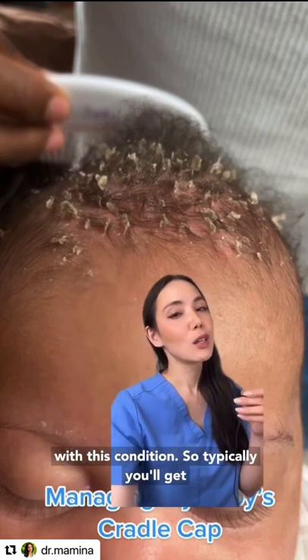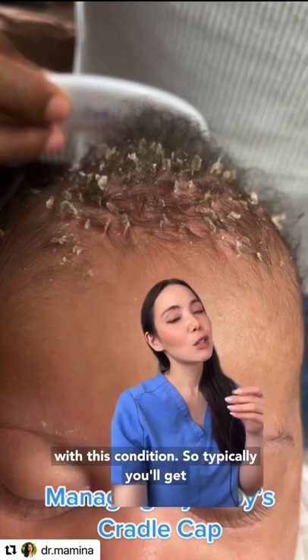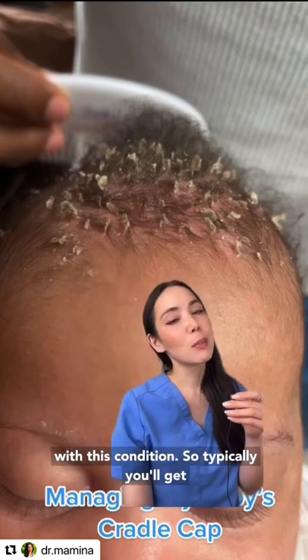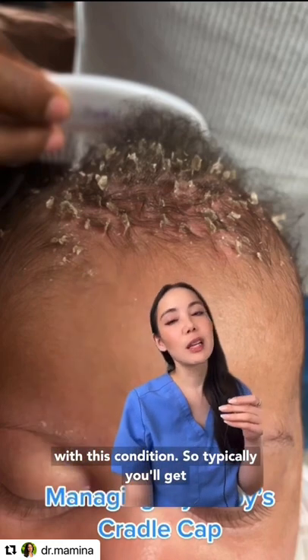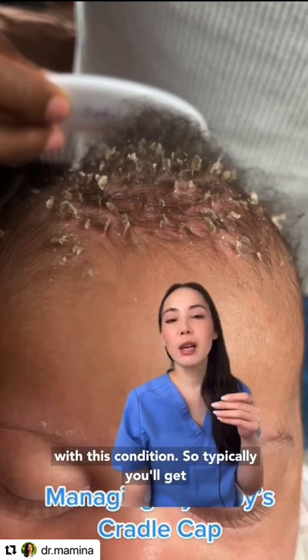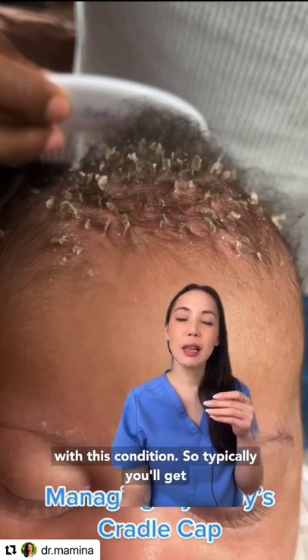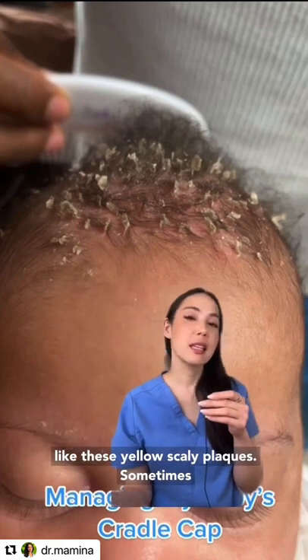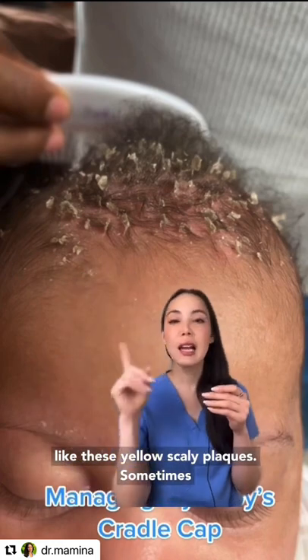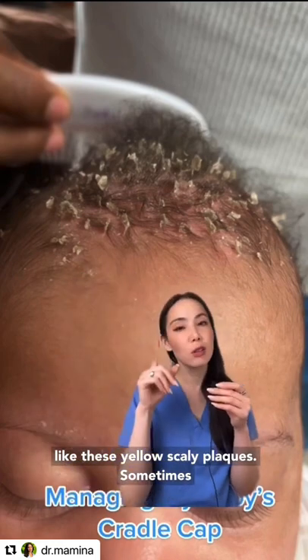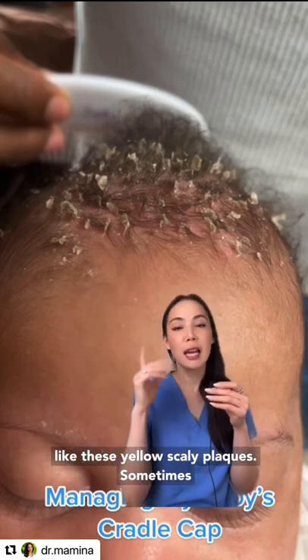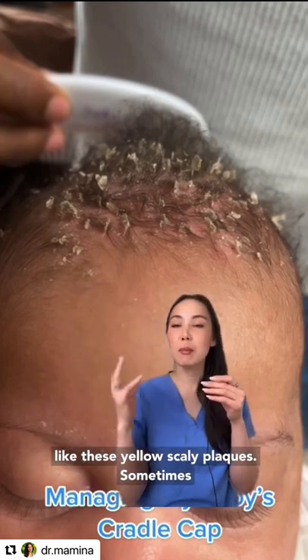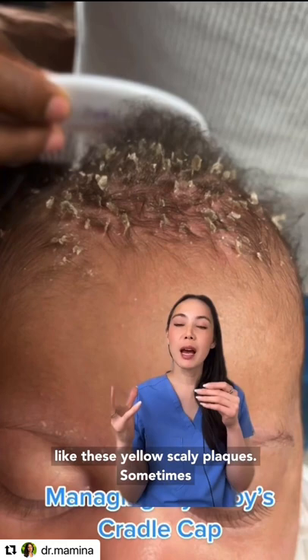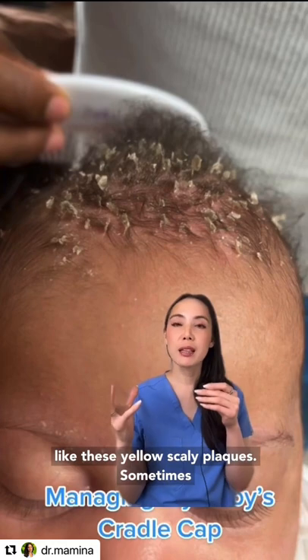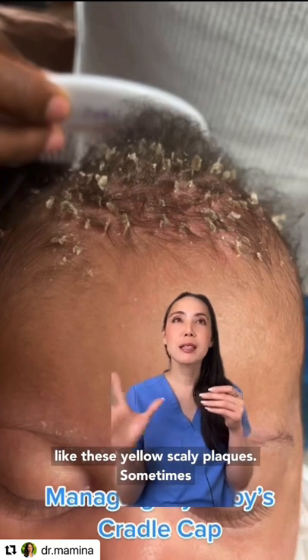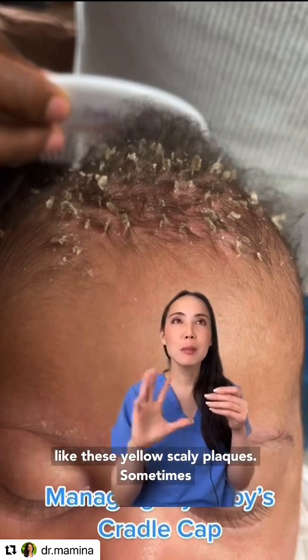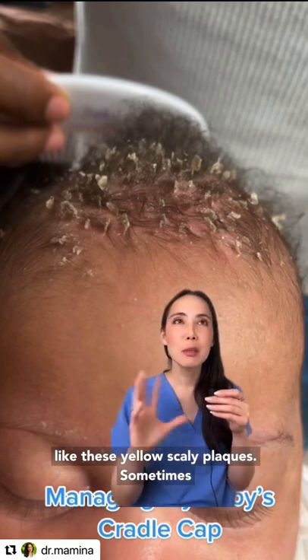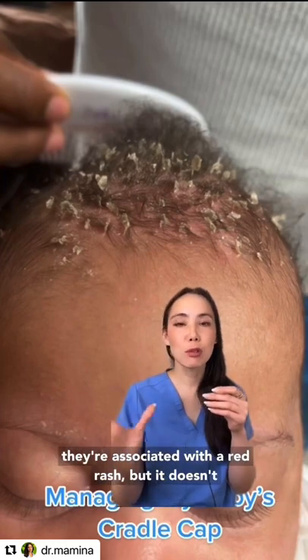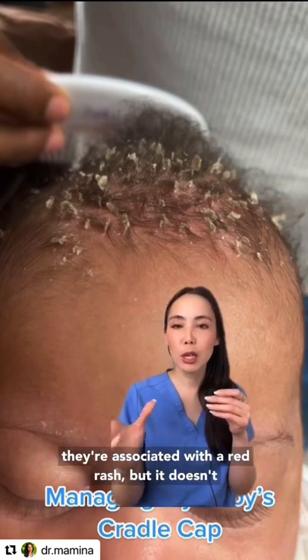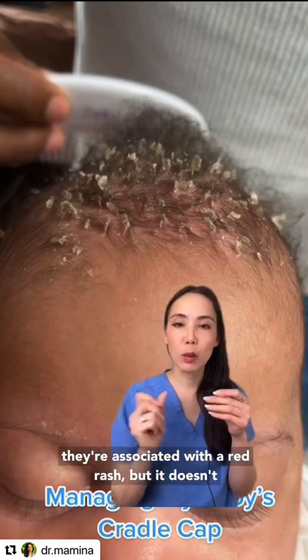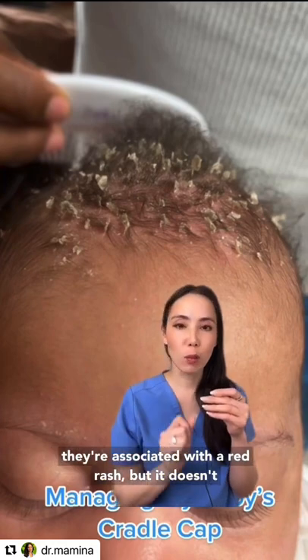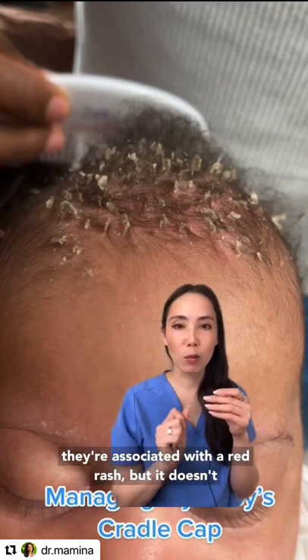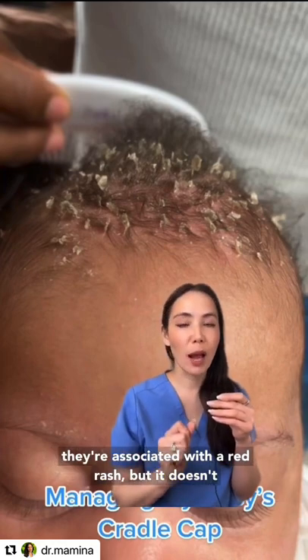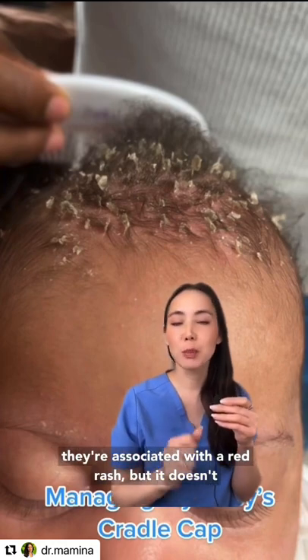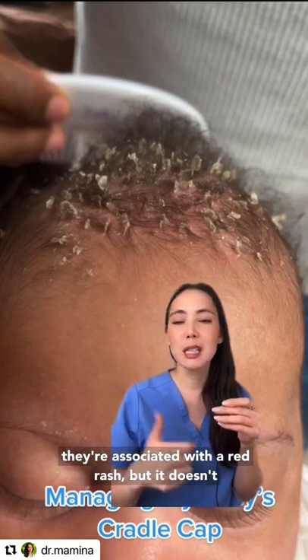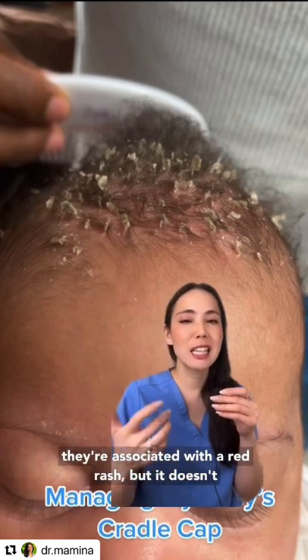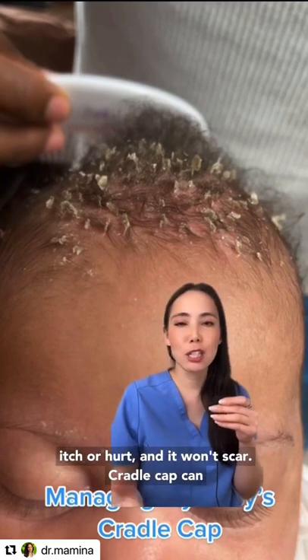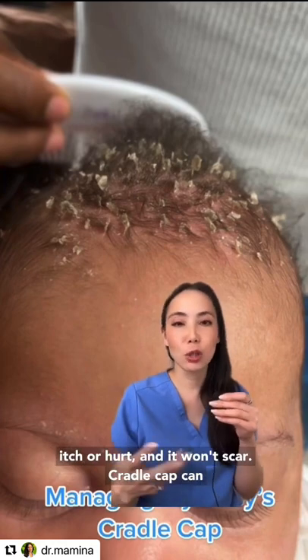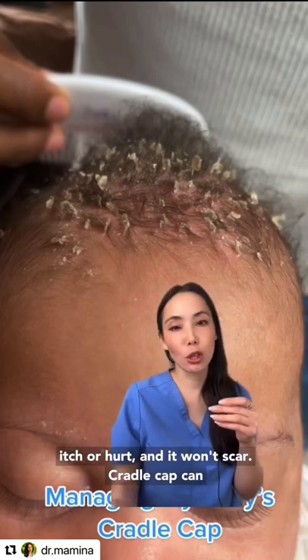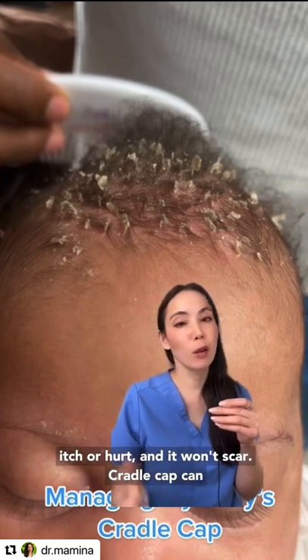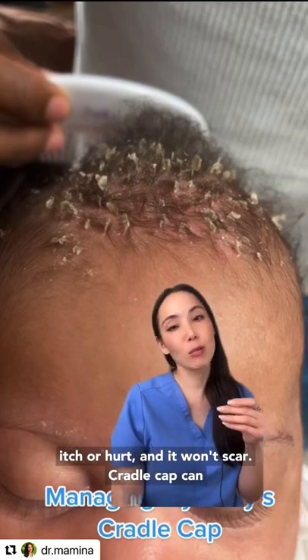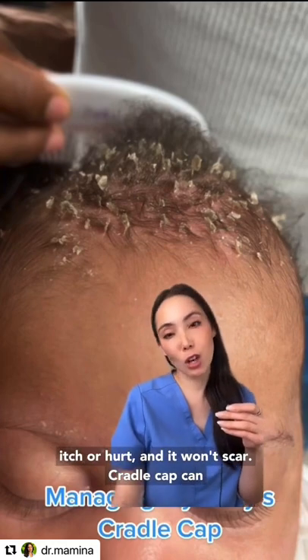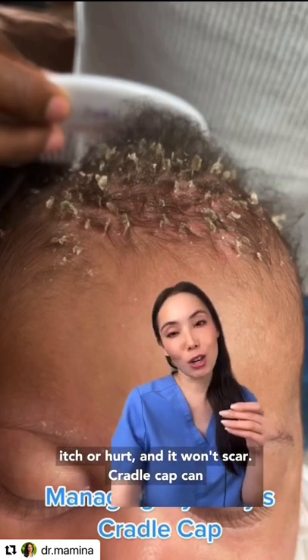Typically you'll get these yellow scaly plaques. Sometimes they're associated with a red rash, but it doesn't itch or hurt and it won't scar.